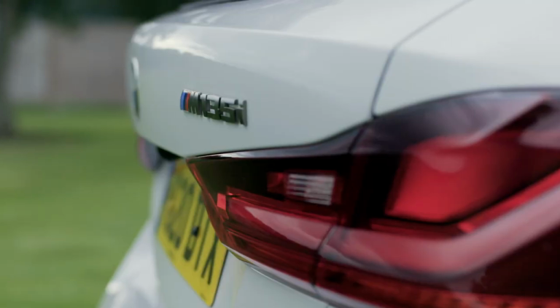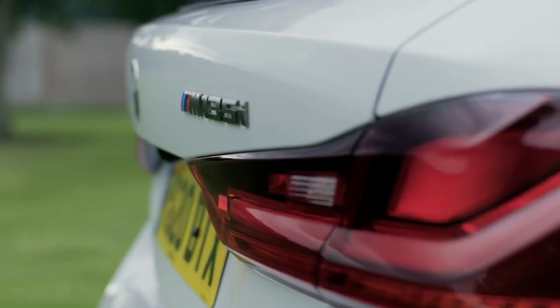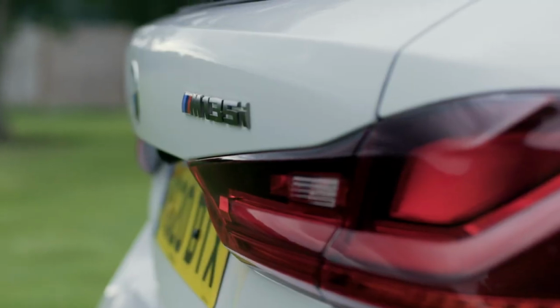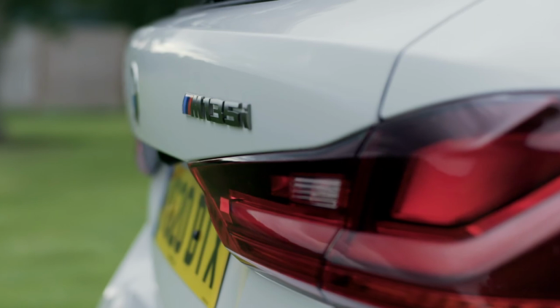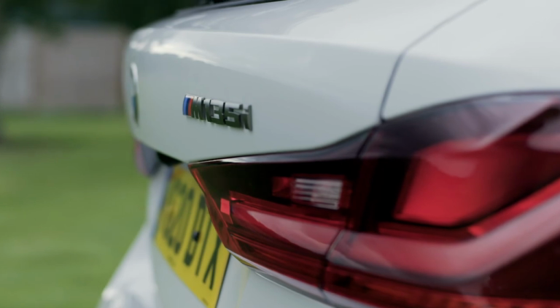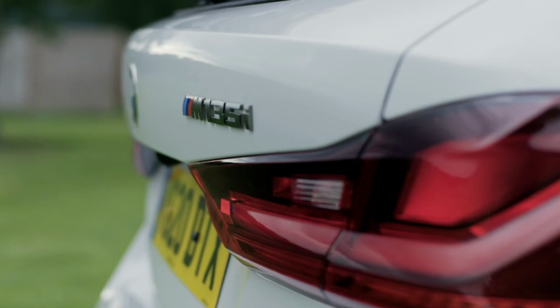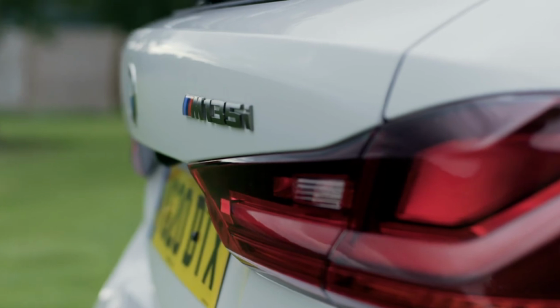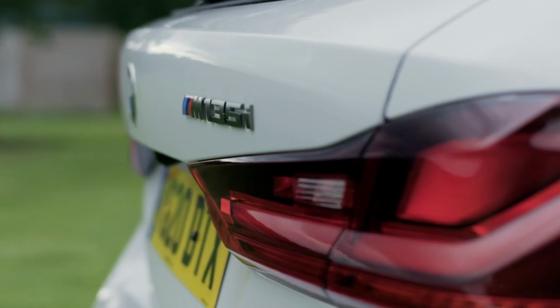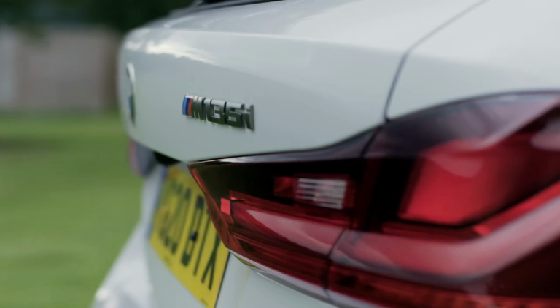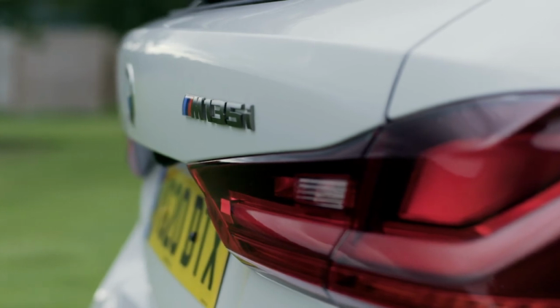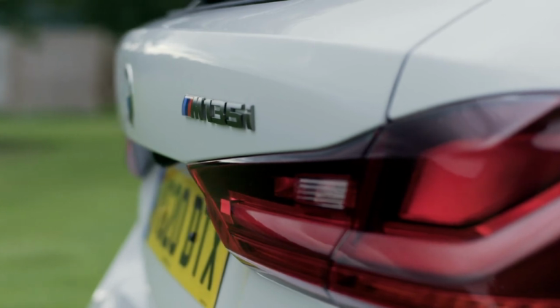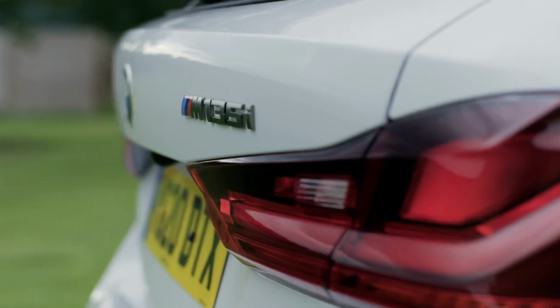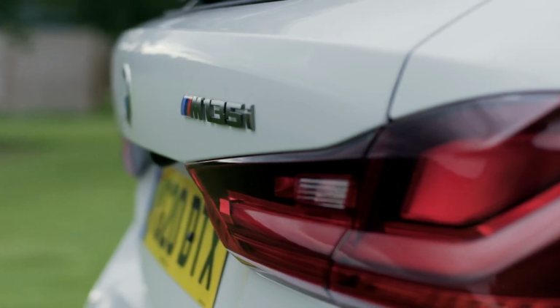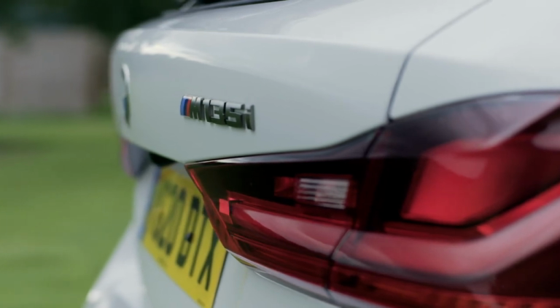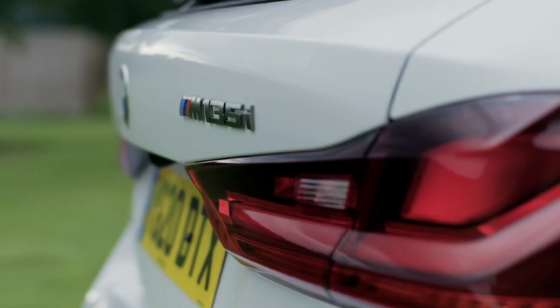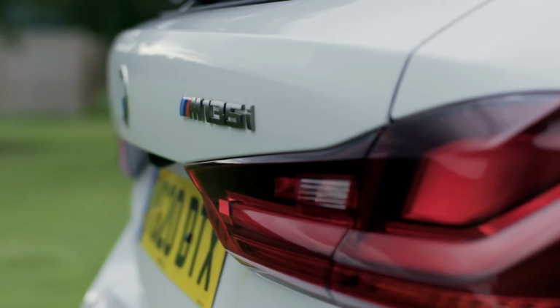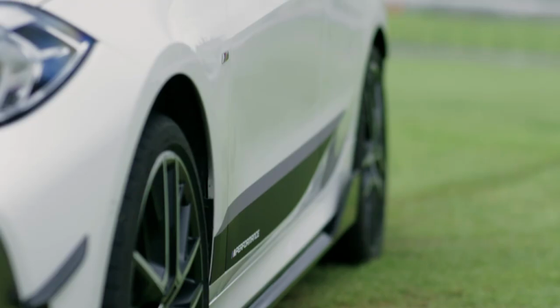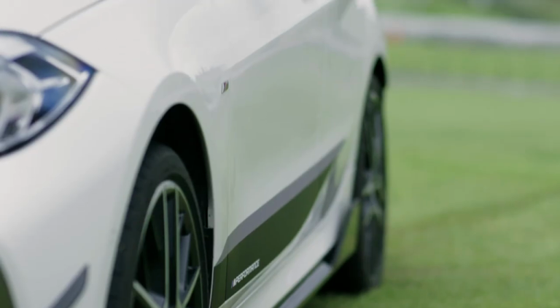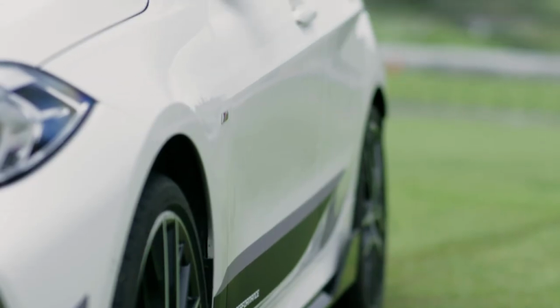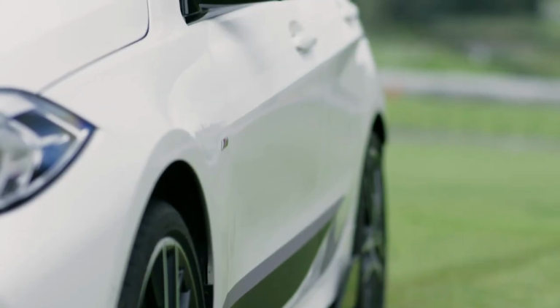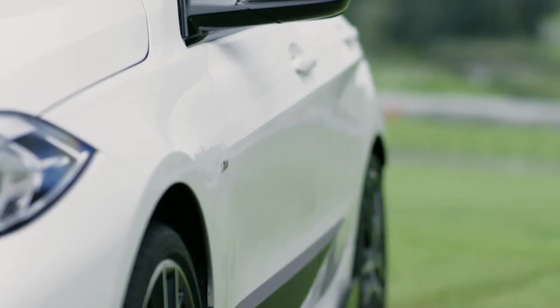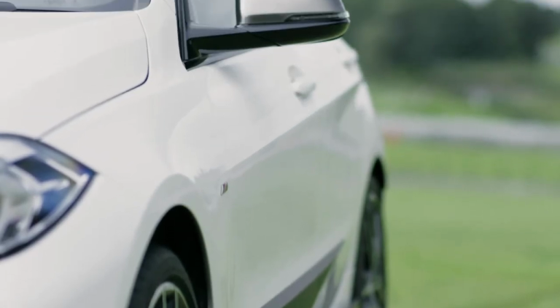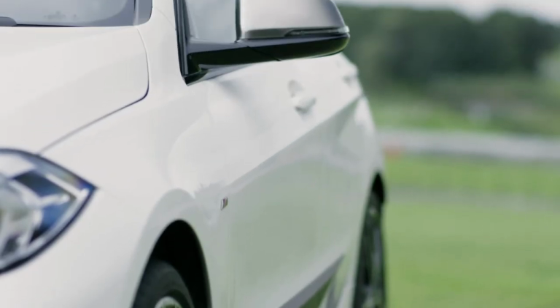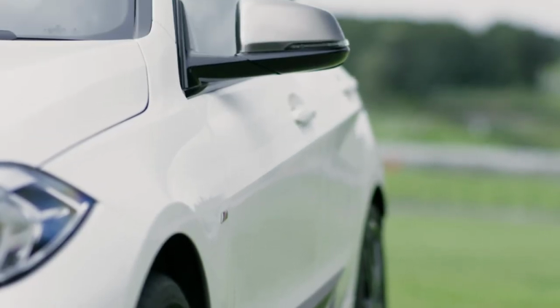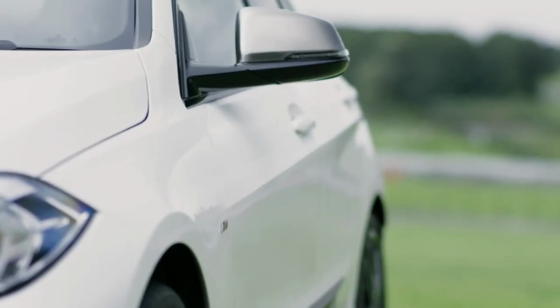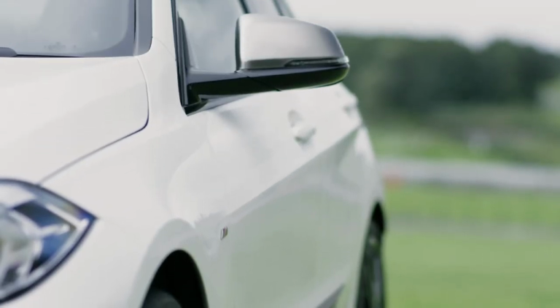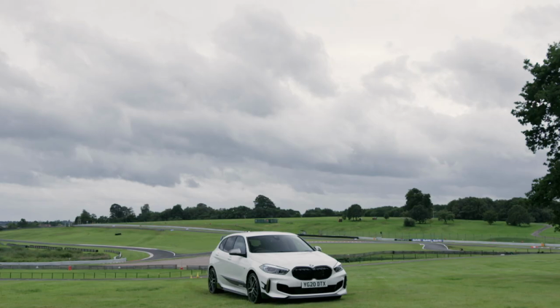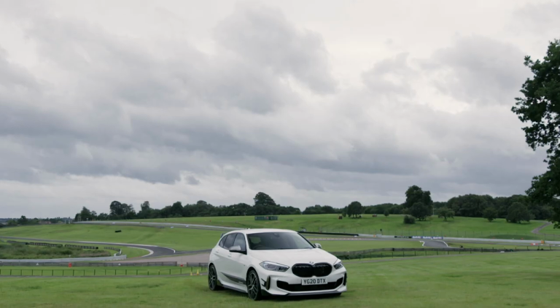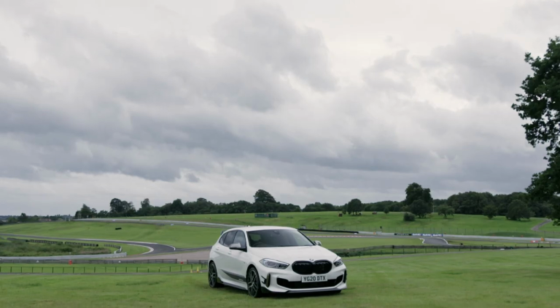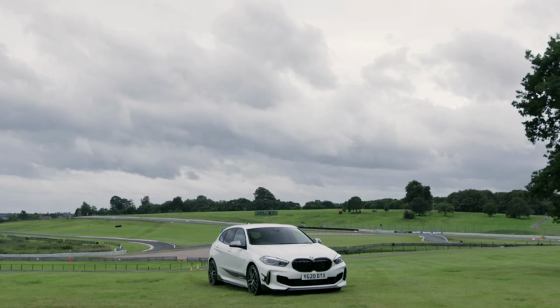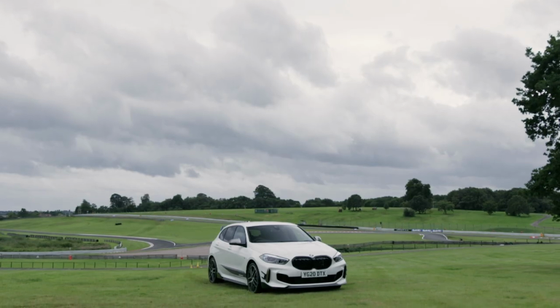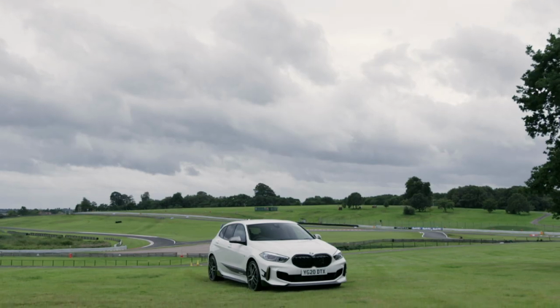The BMW 1 Series with the M Performance accessories. What a car.